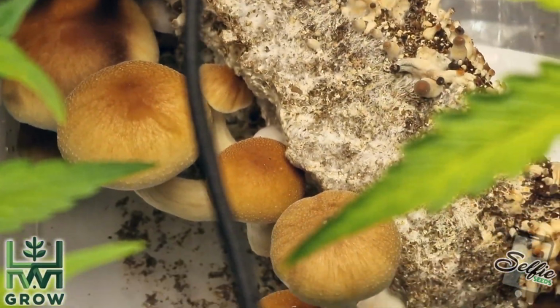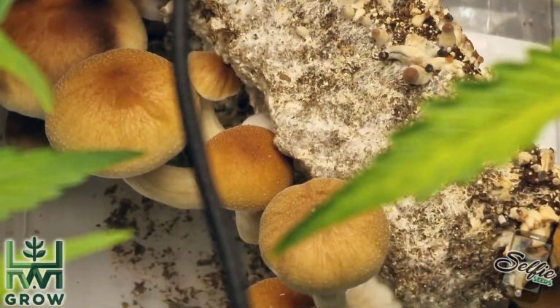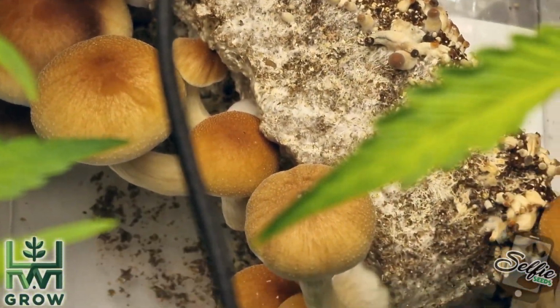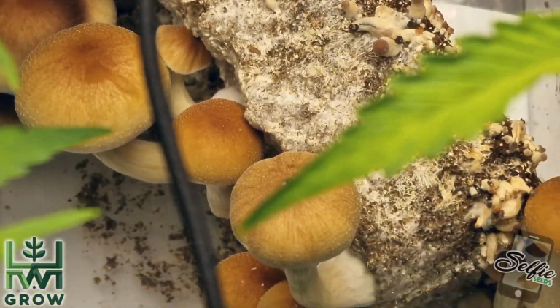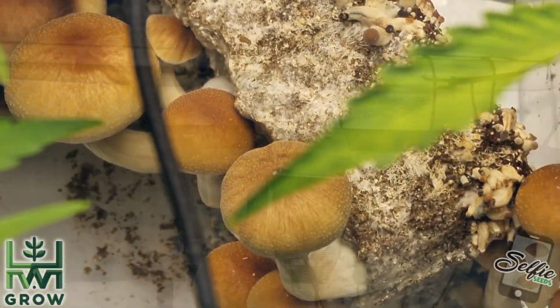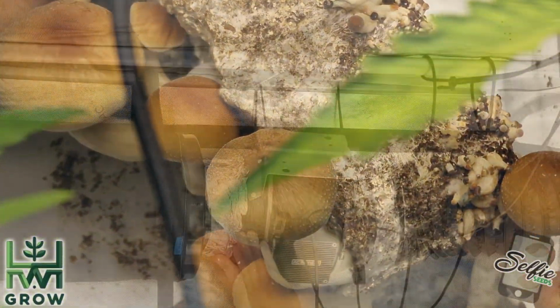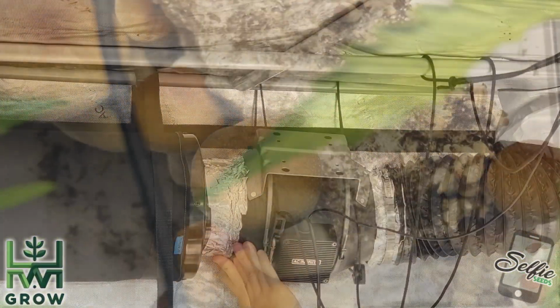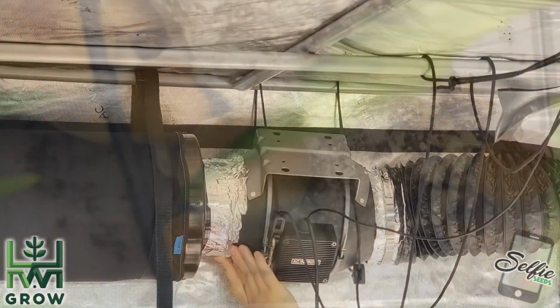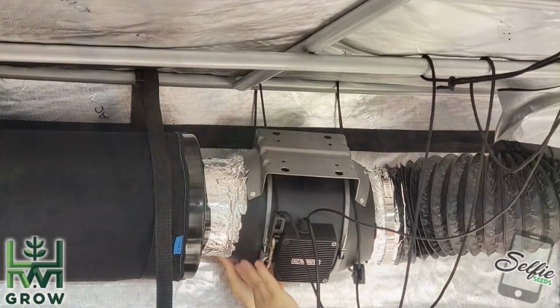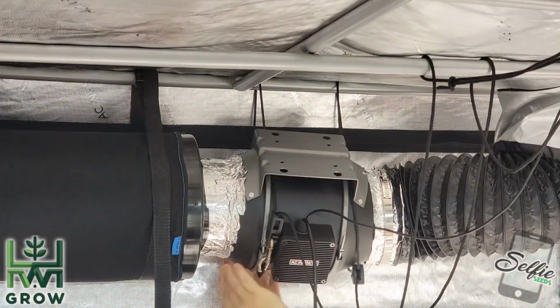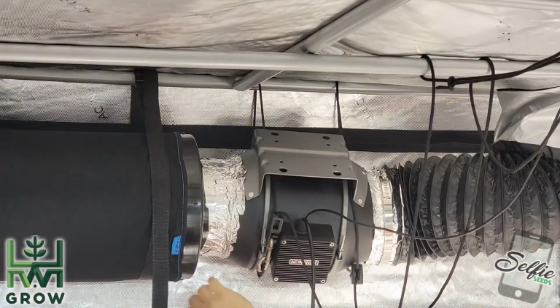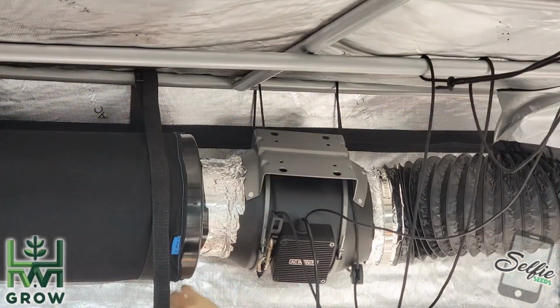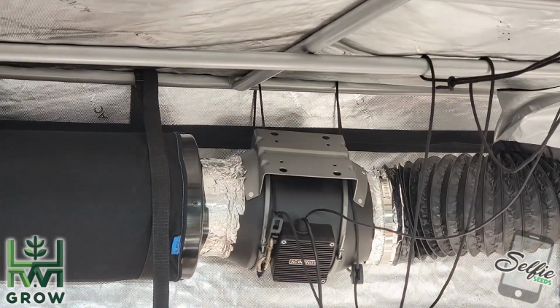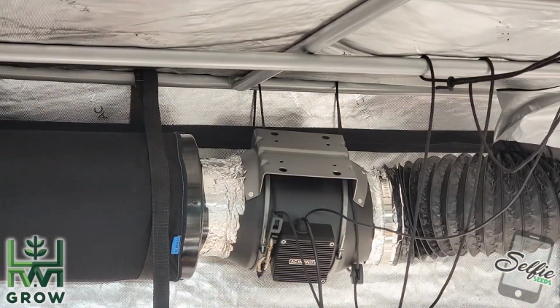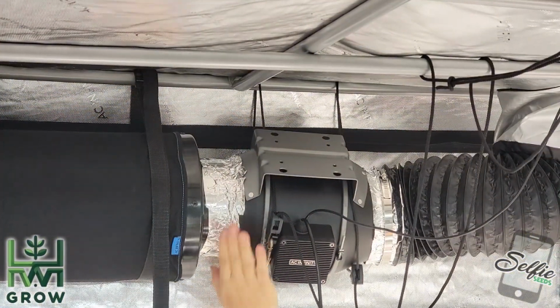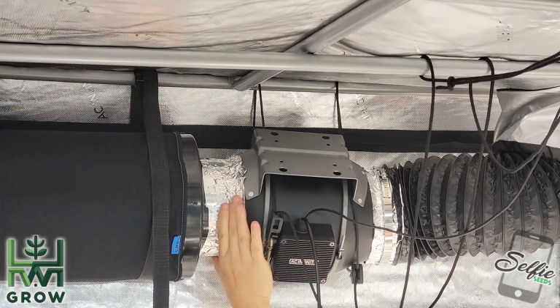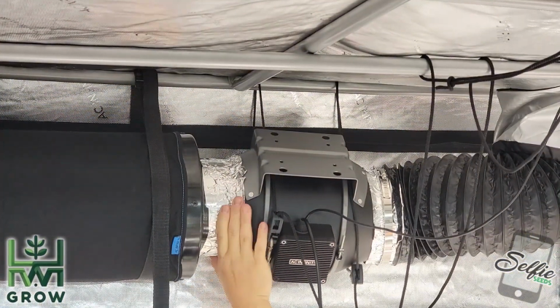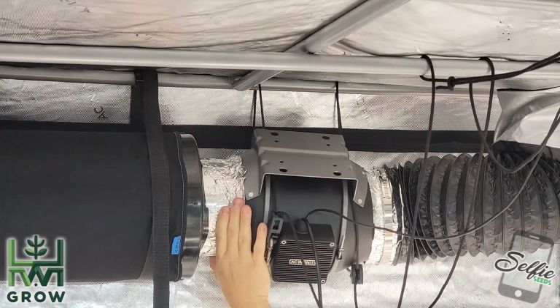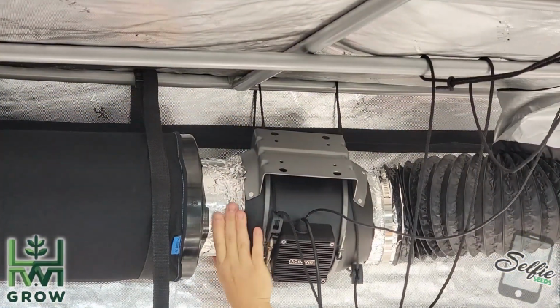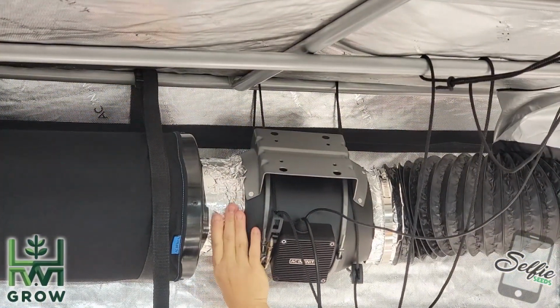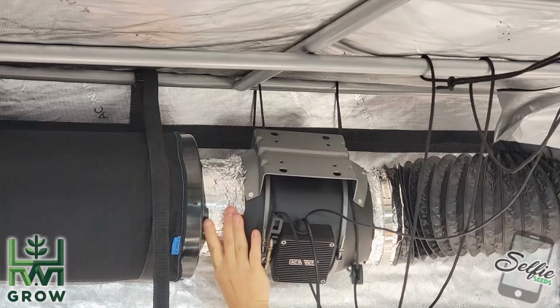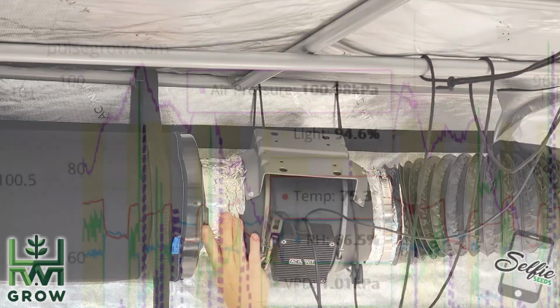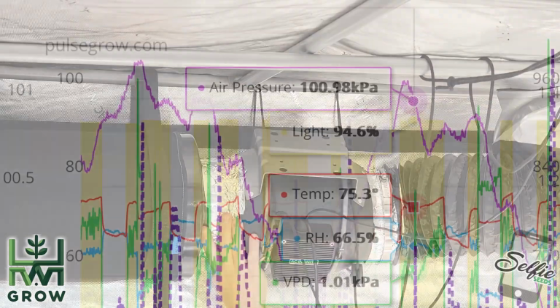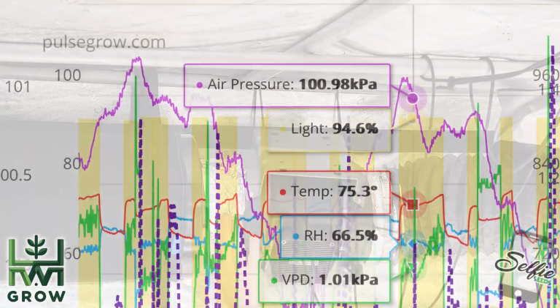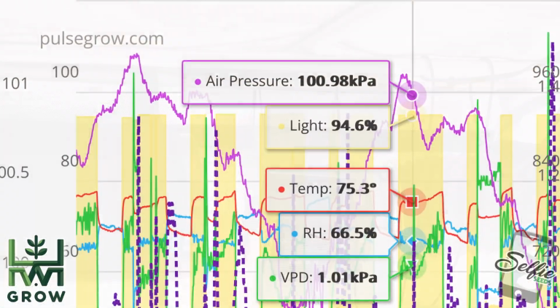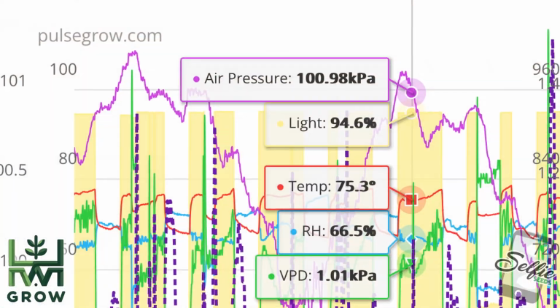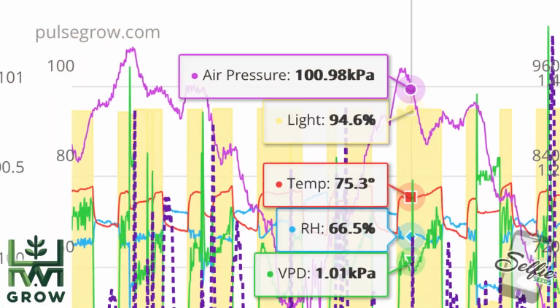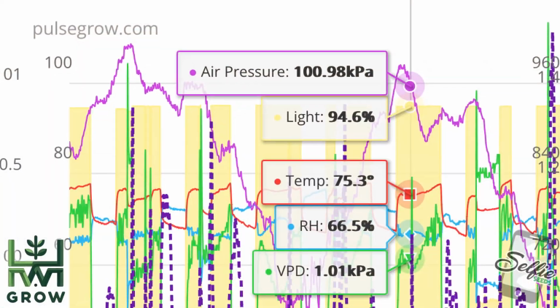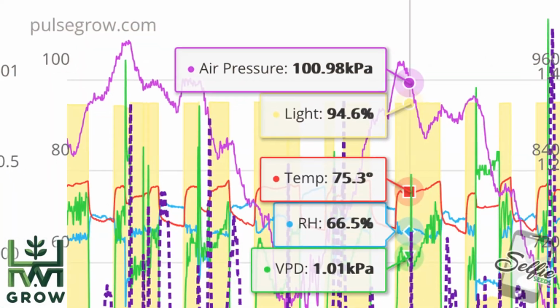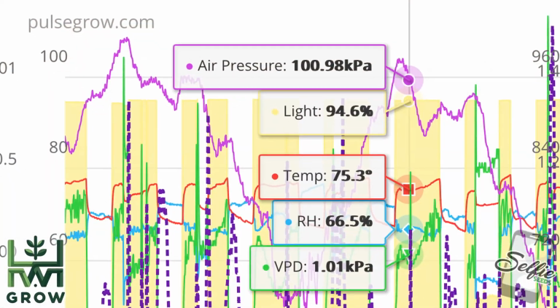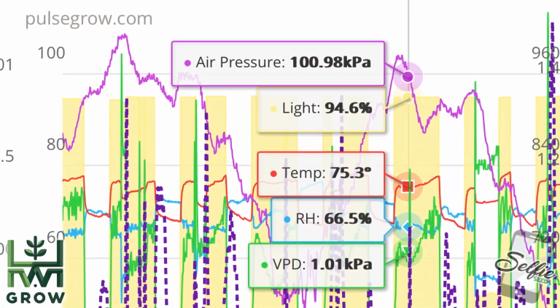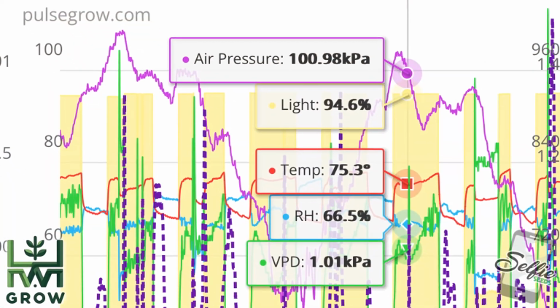It measures air pressure. When you have your fans on, you've got that negative air pressure. That matters.